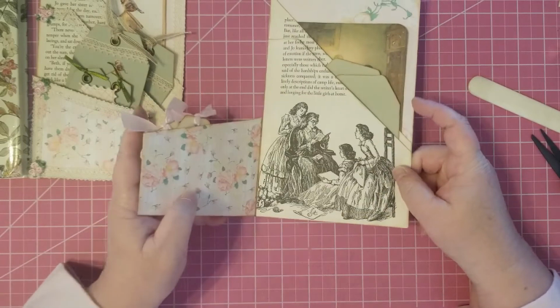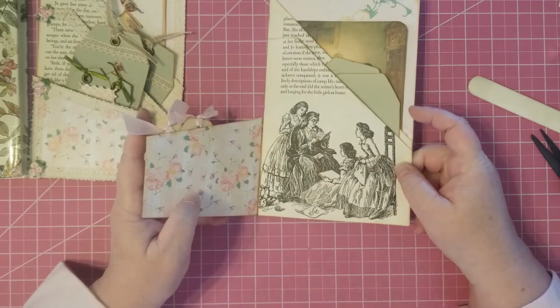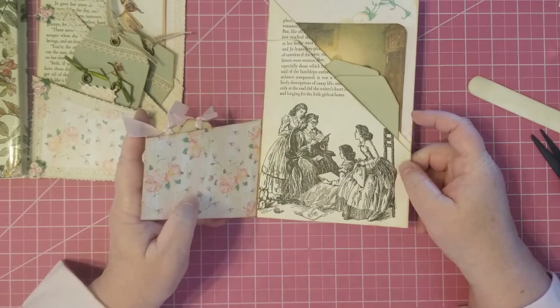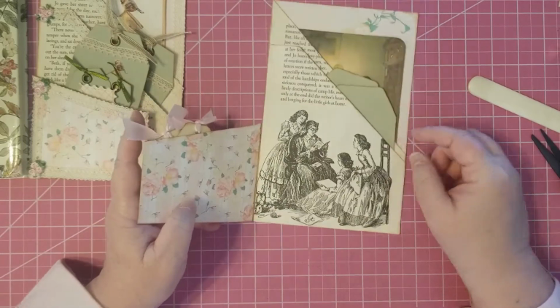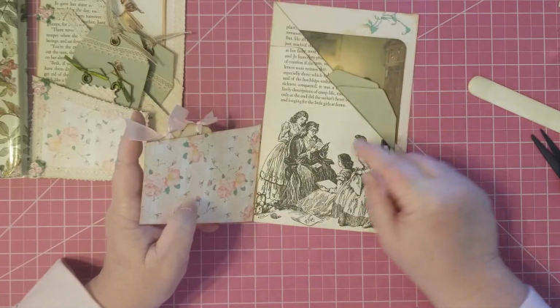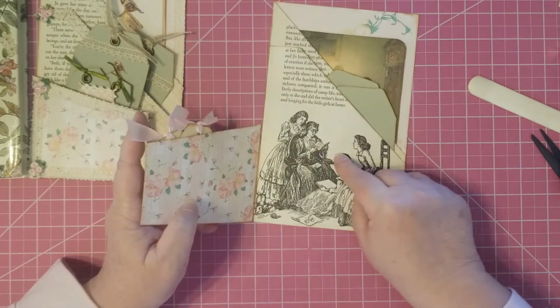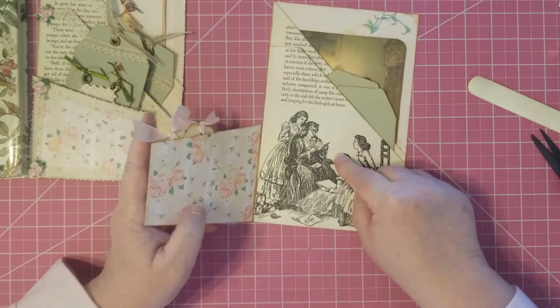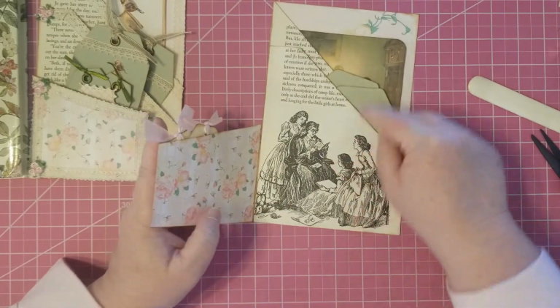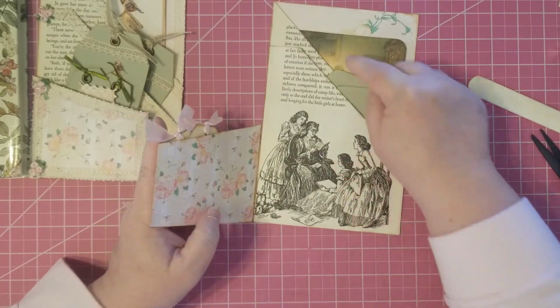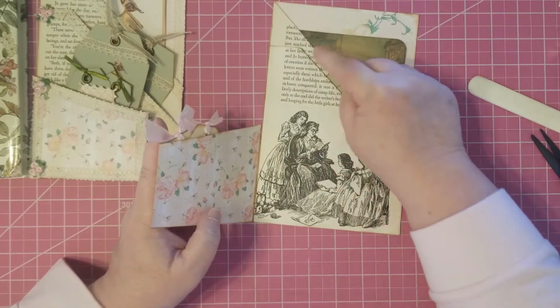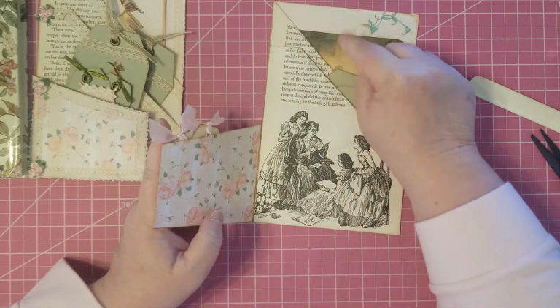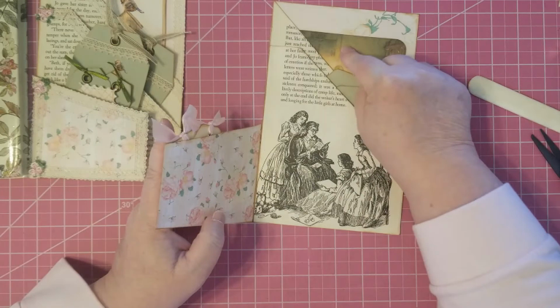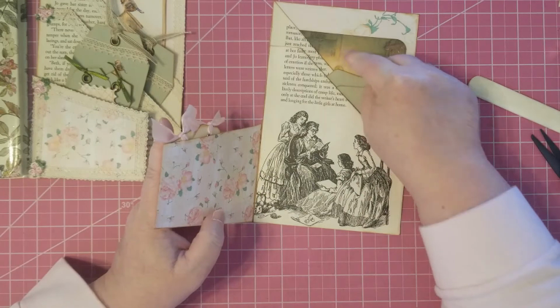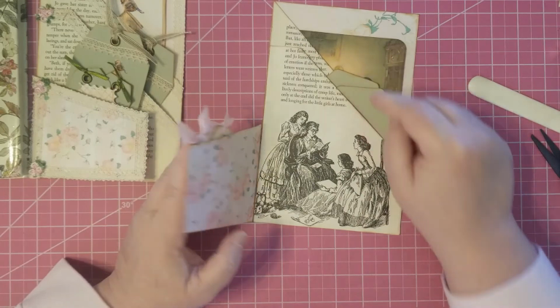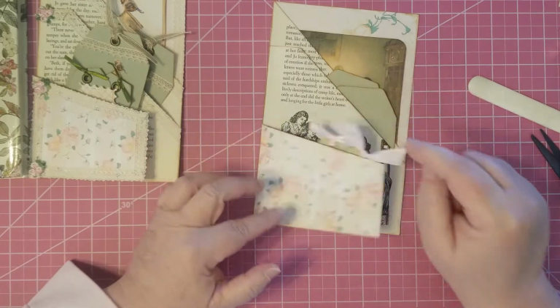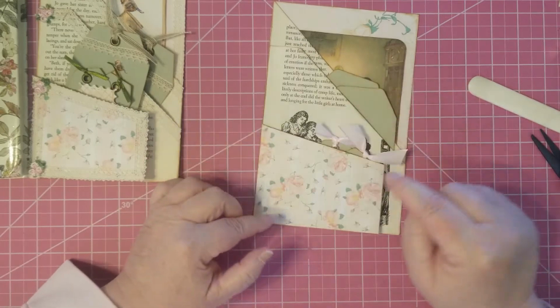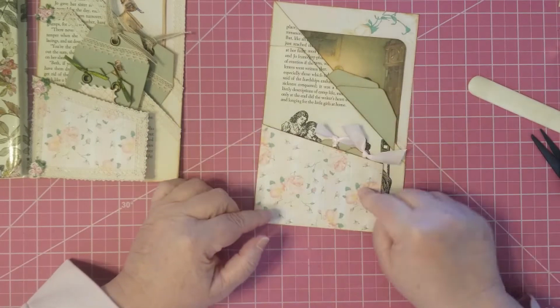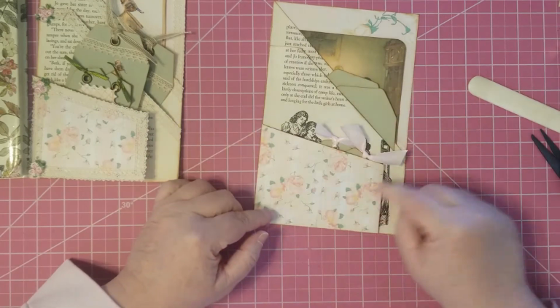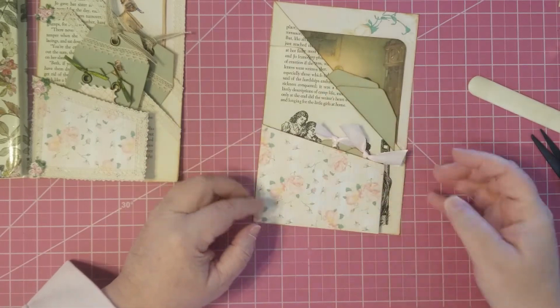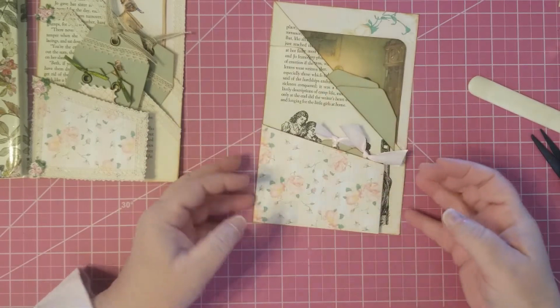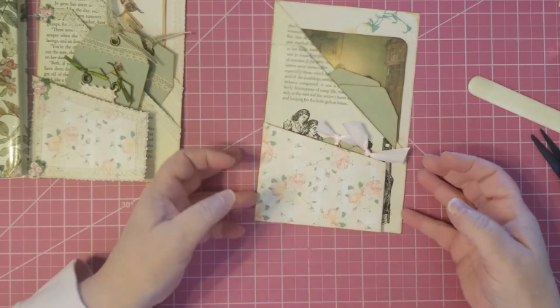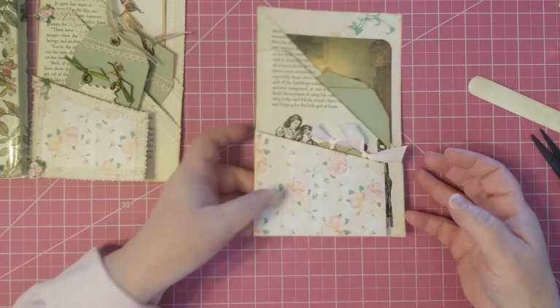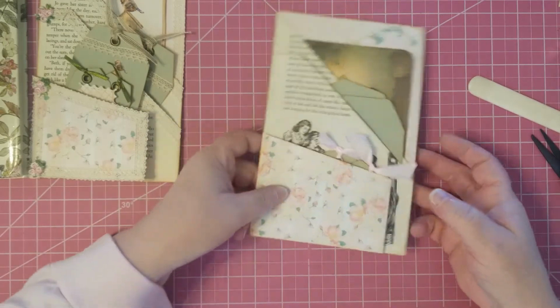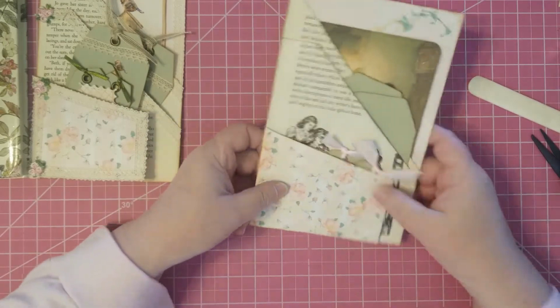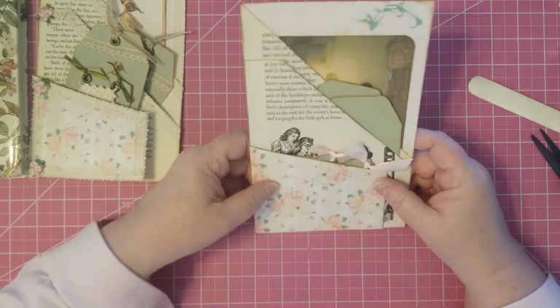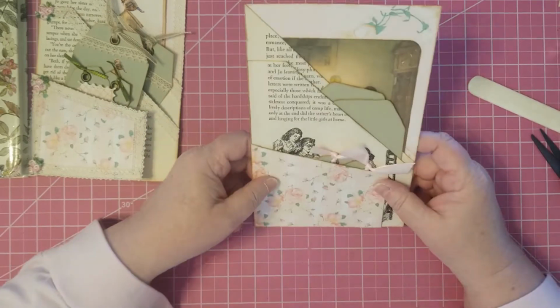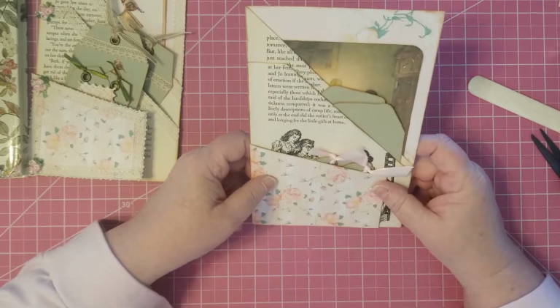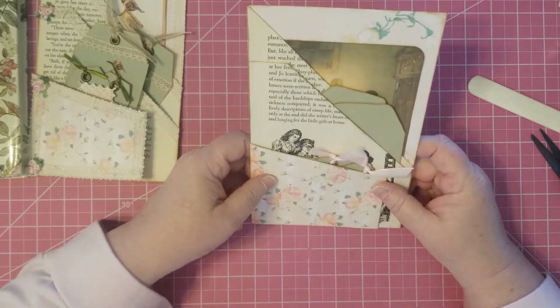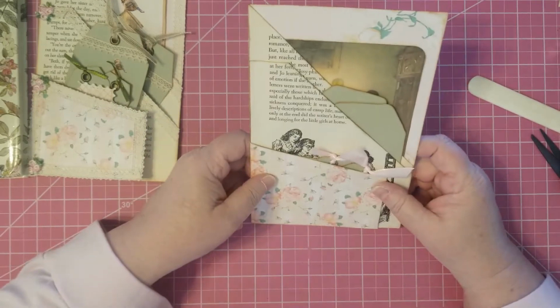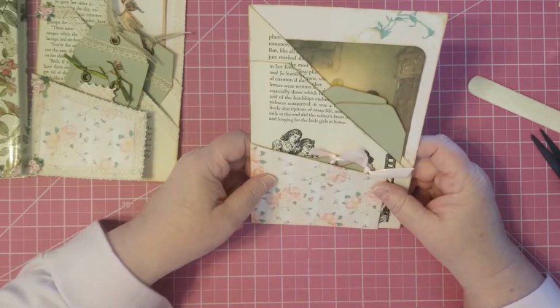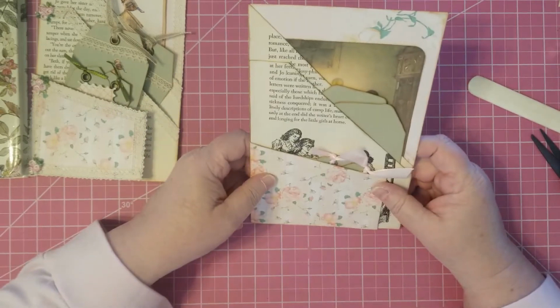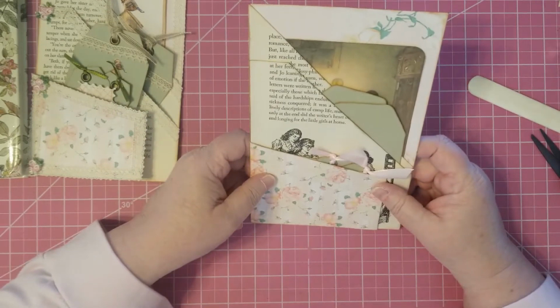There you are — pocket, pocket, pocket. A three-pocket page.